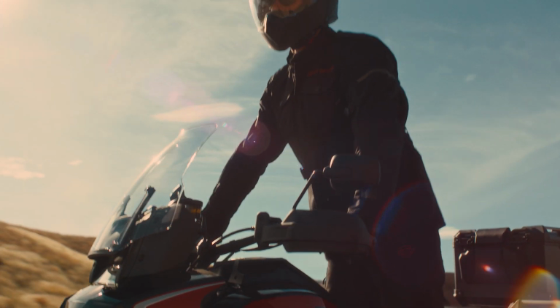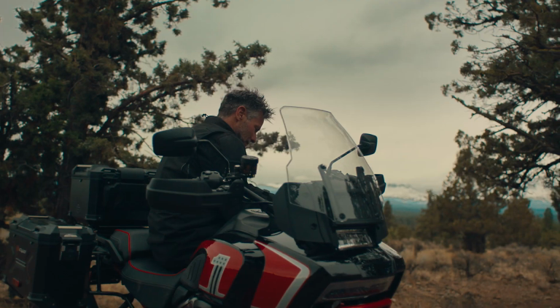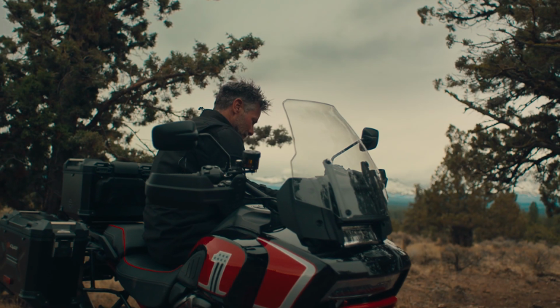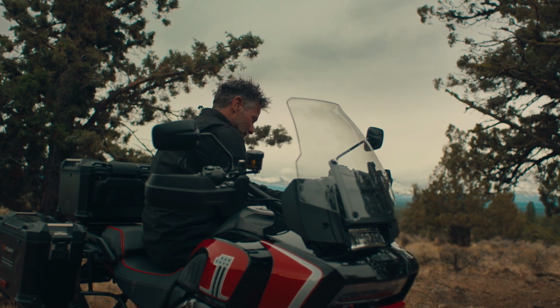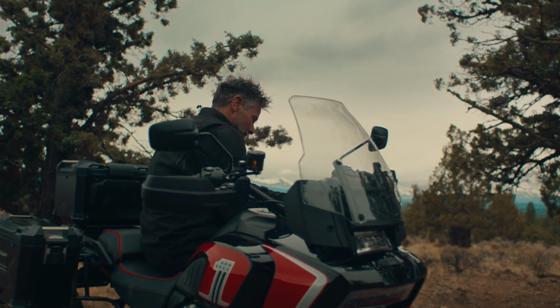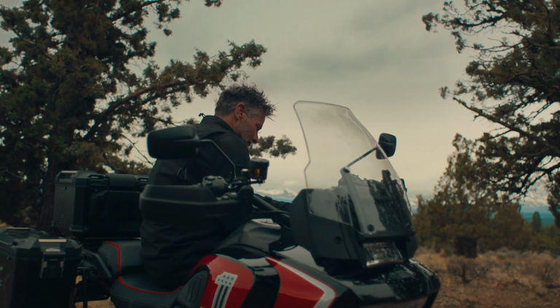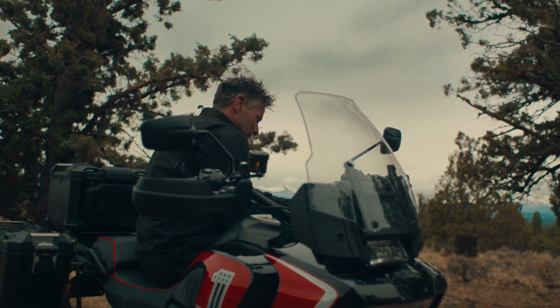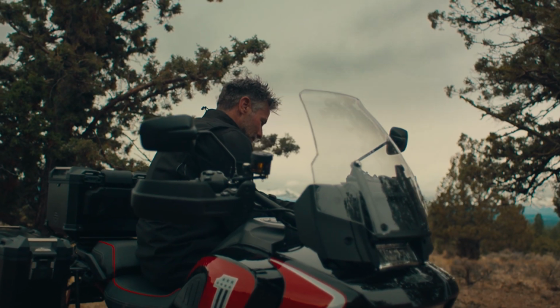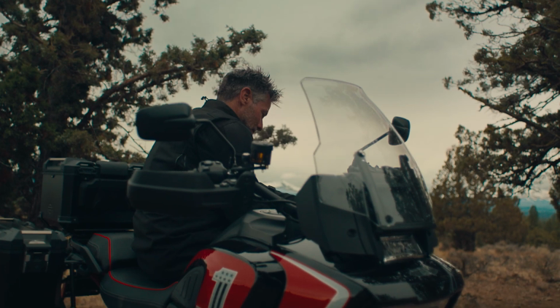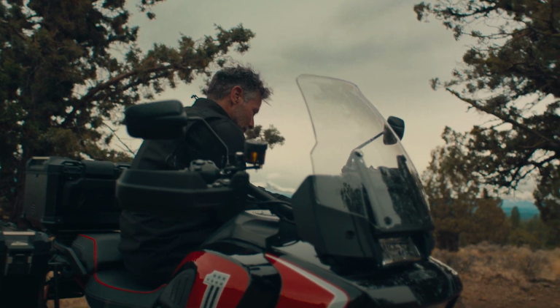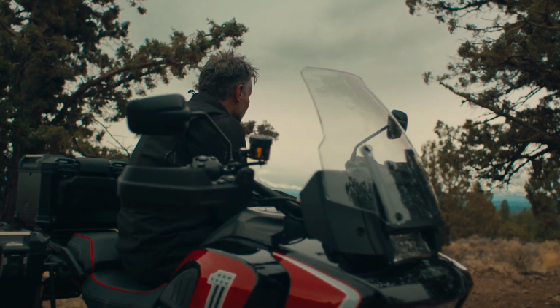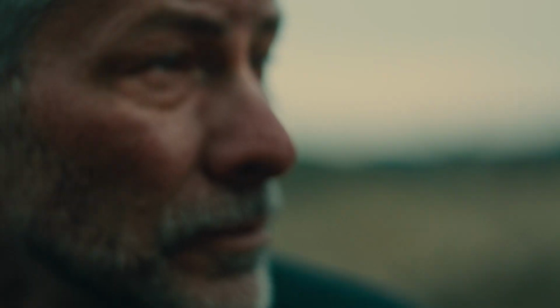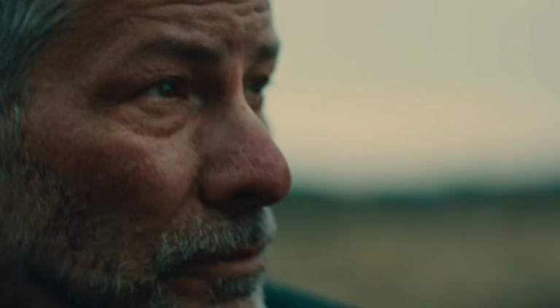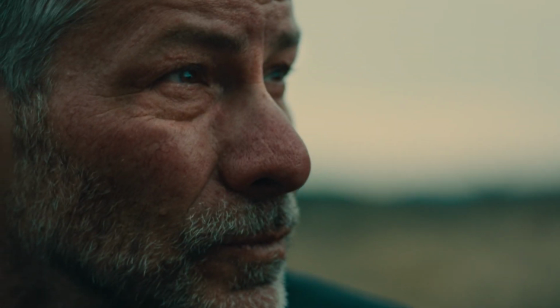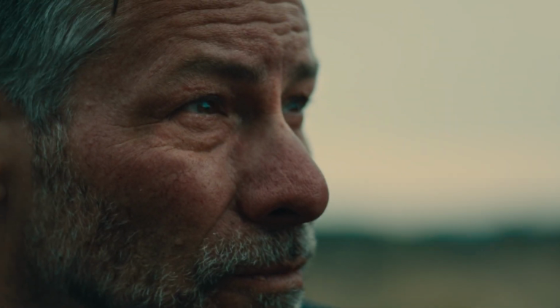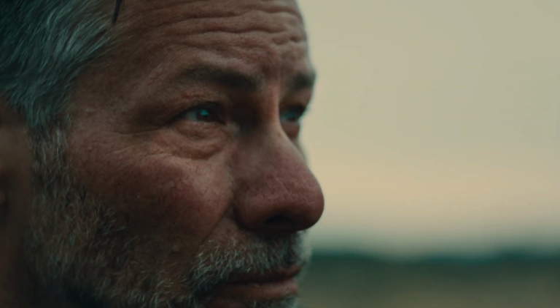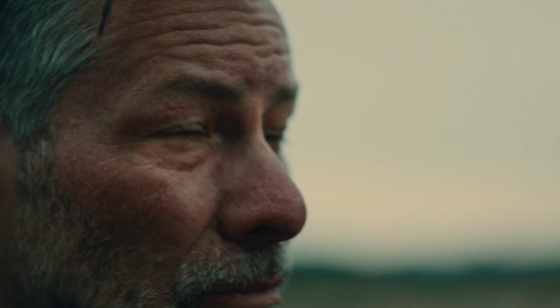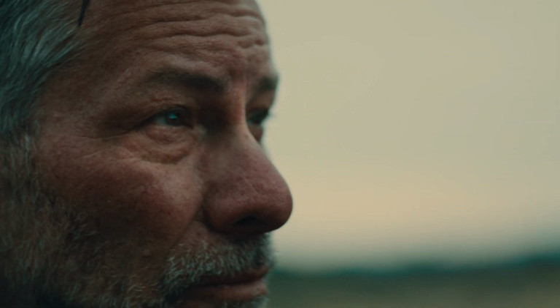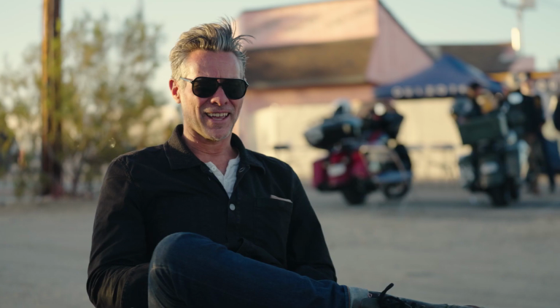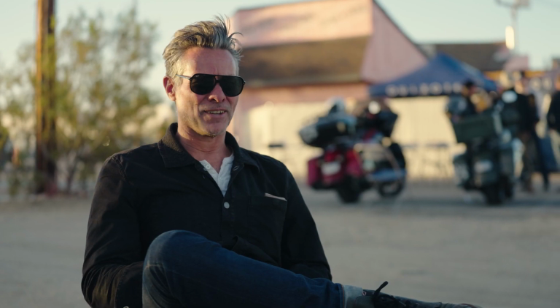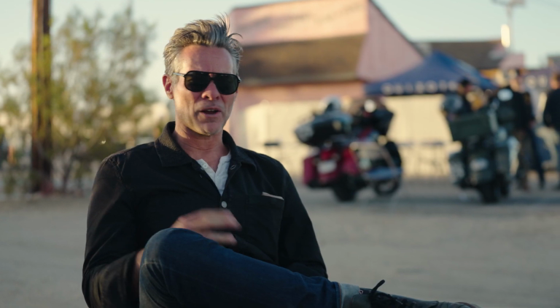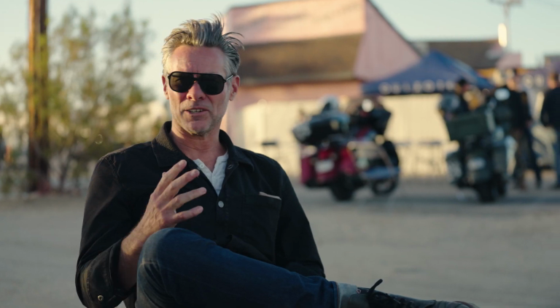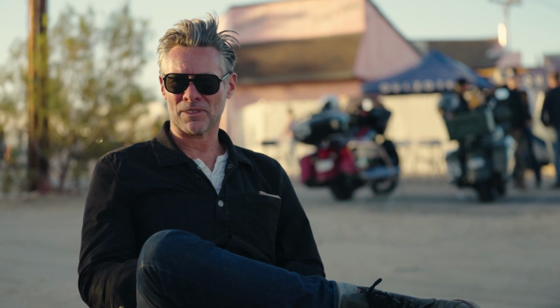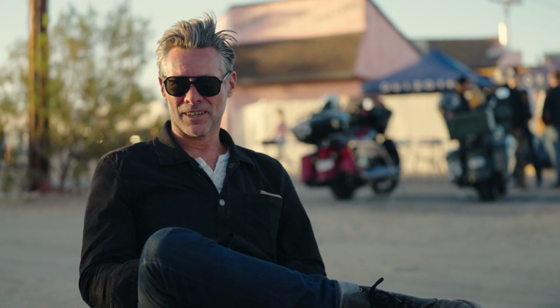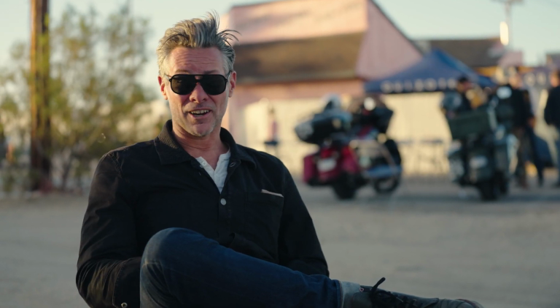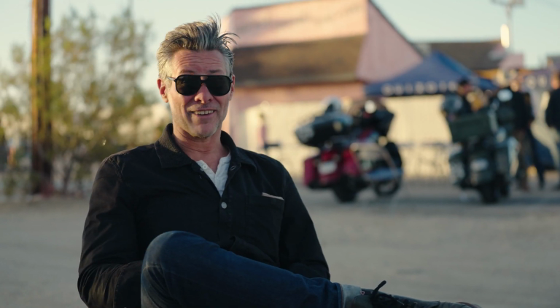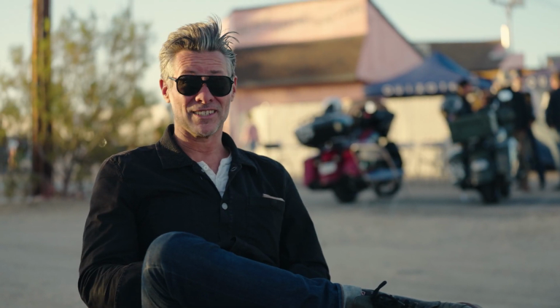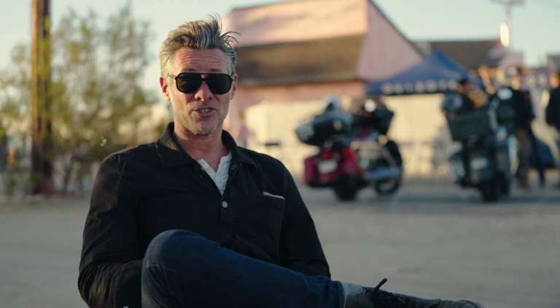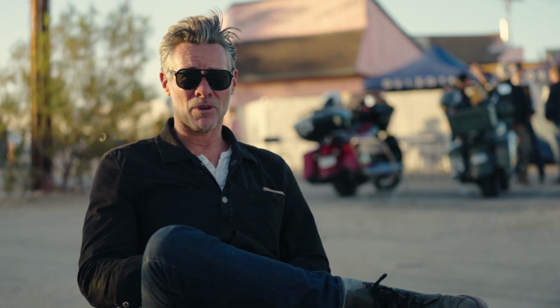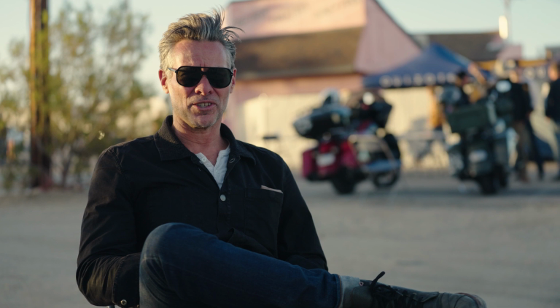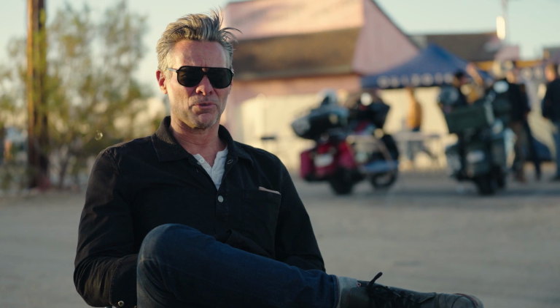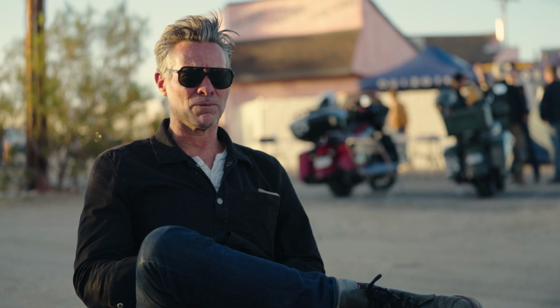I'm Alex Earl. I'm a custom bike builder, designer, rider, and we're out here with Harley-Davidson shooting model year 24.